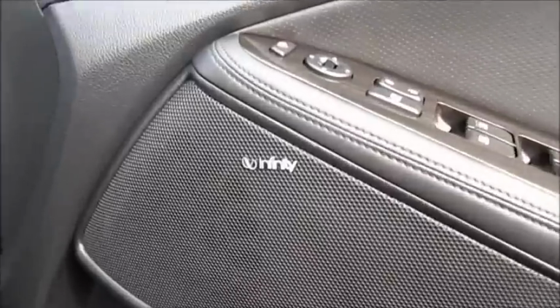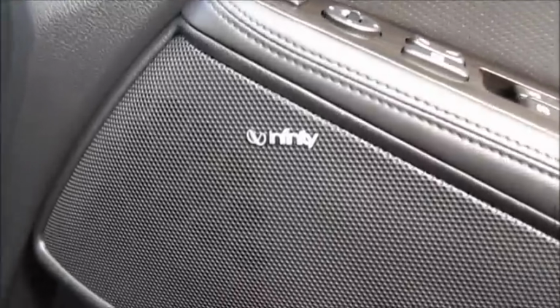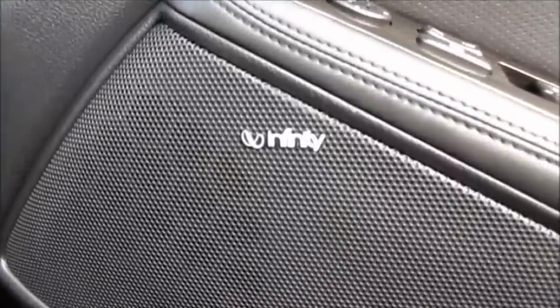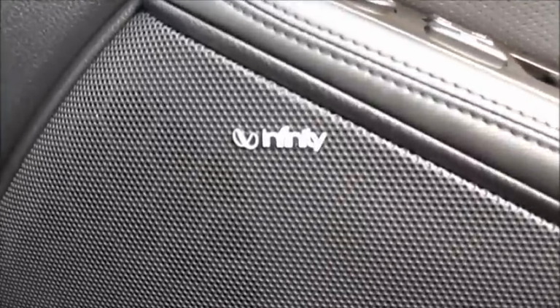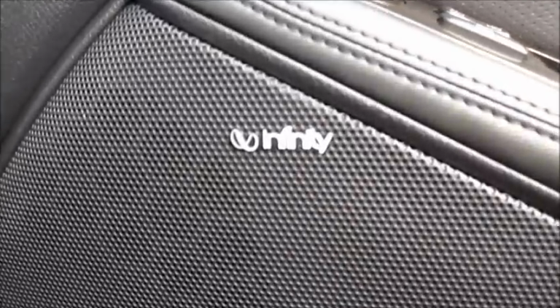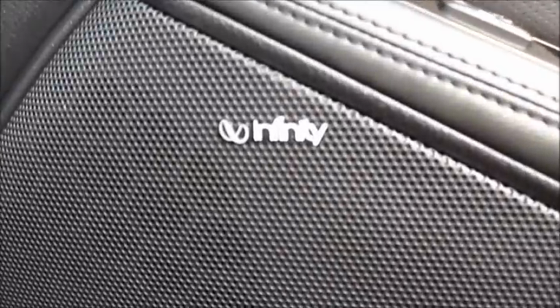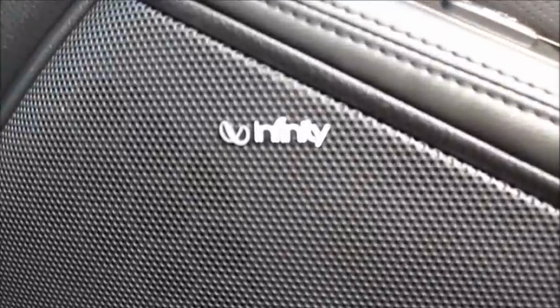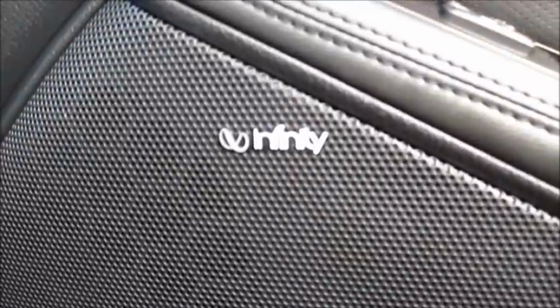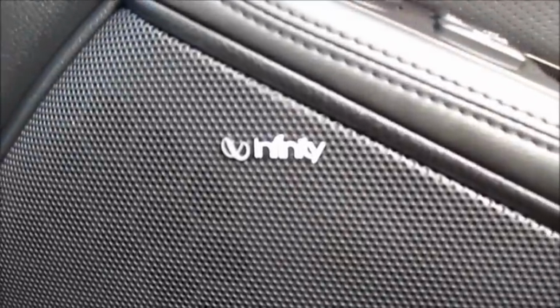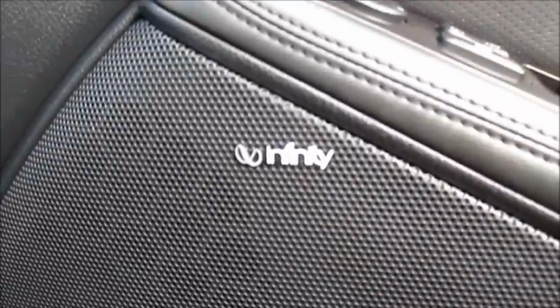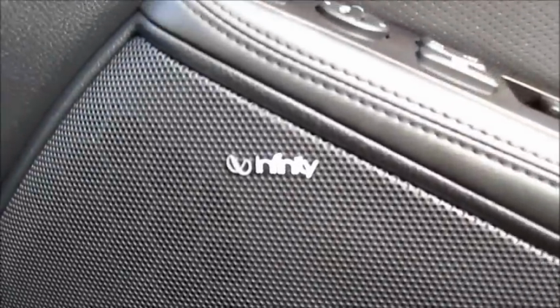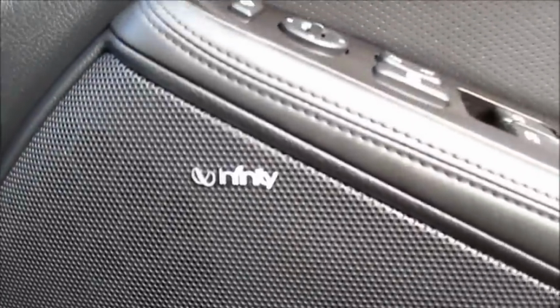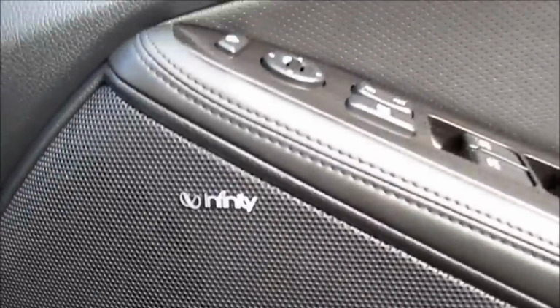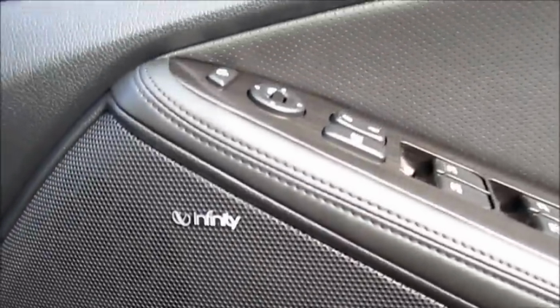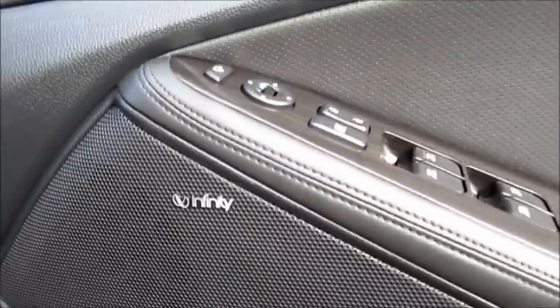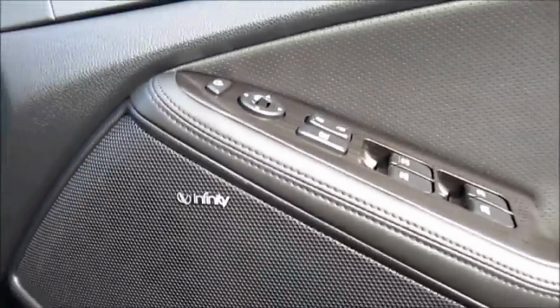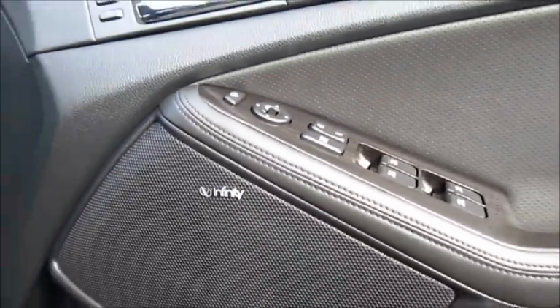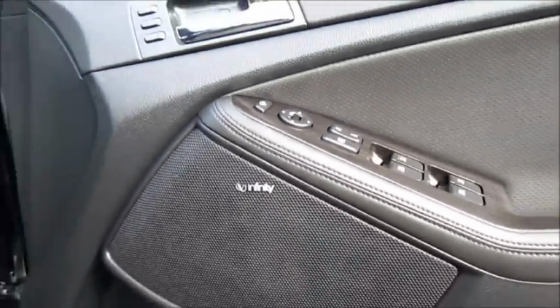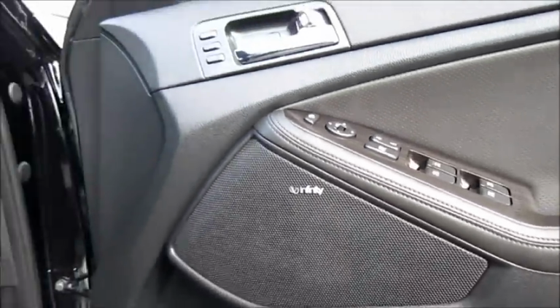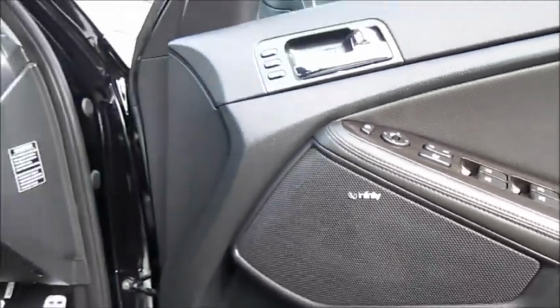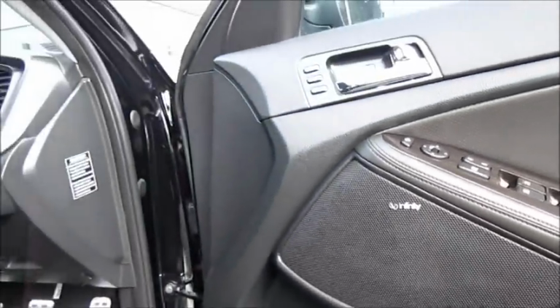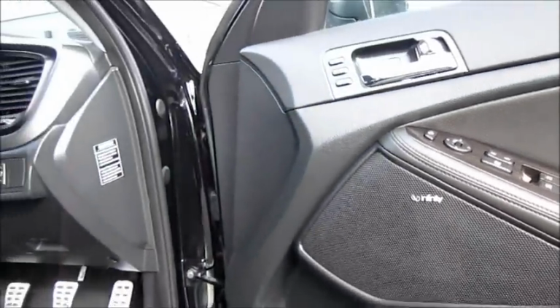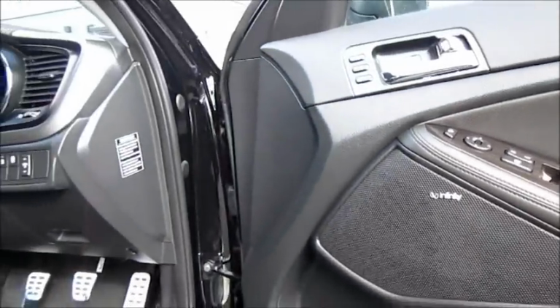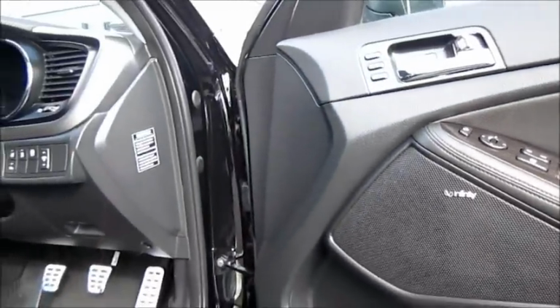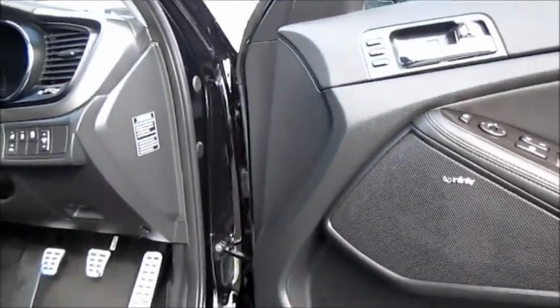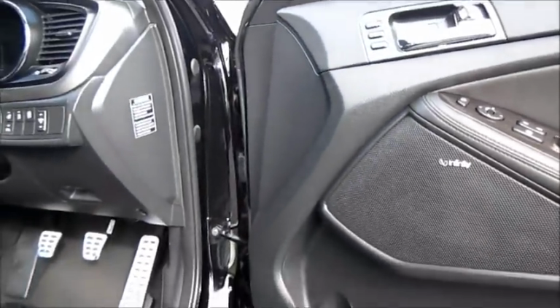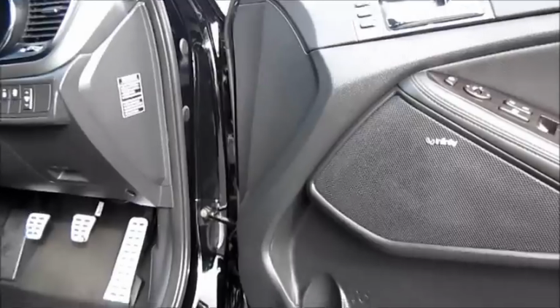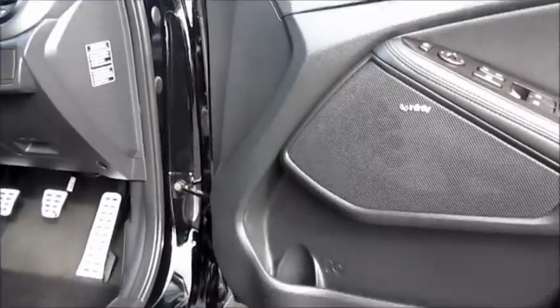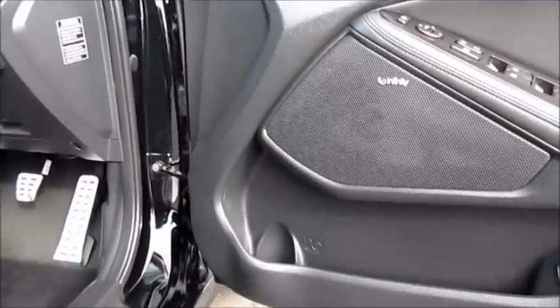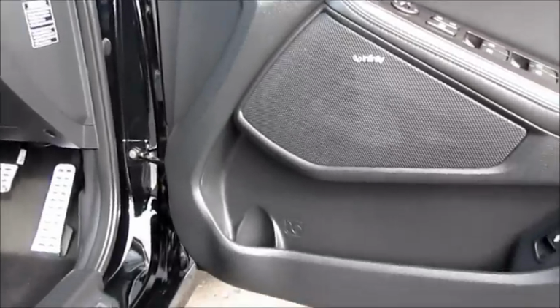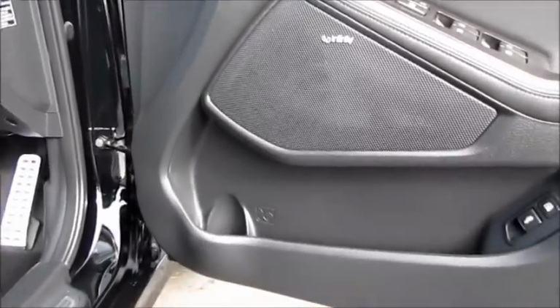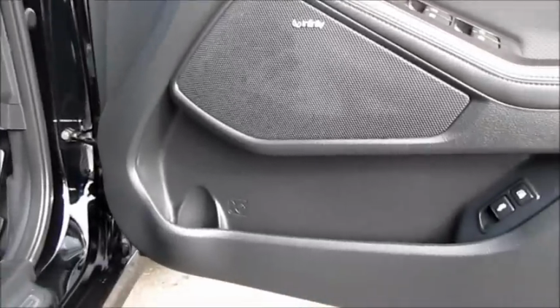This Optima does come with the Infiniti sound system. I should also mention that this is a top spec Optima — it does have every option on it.